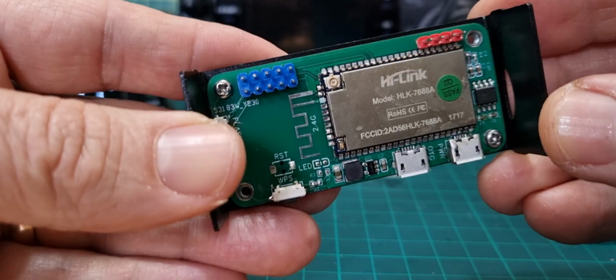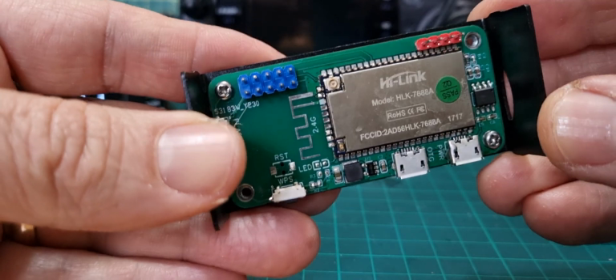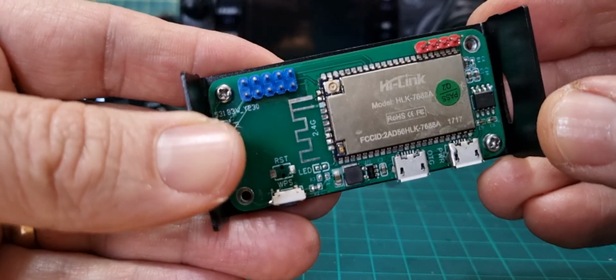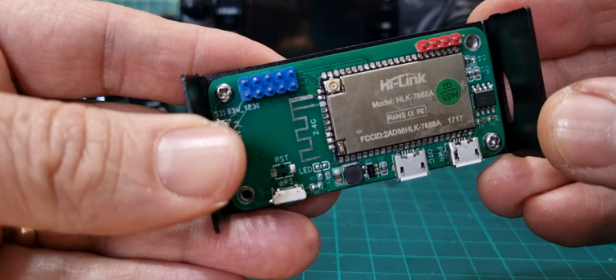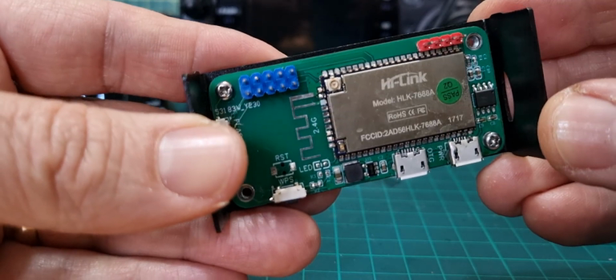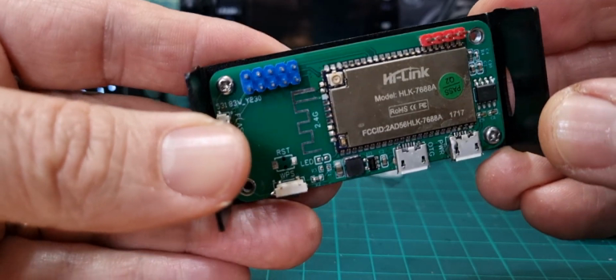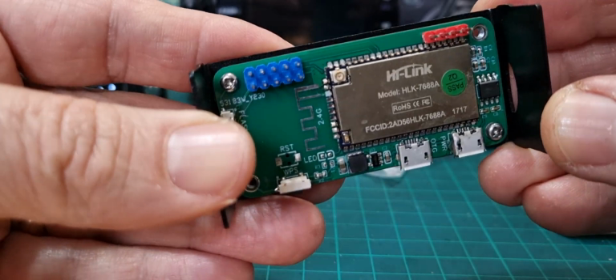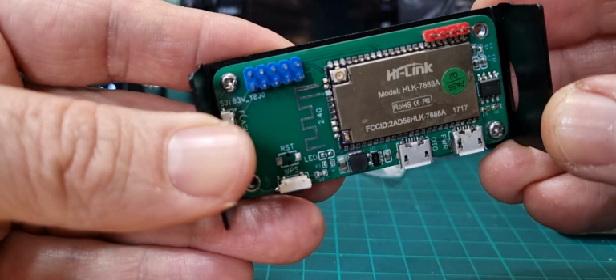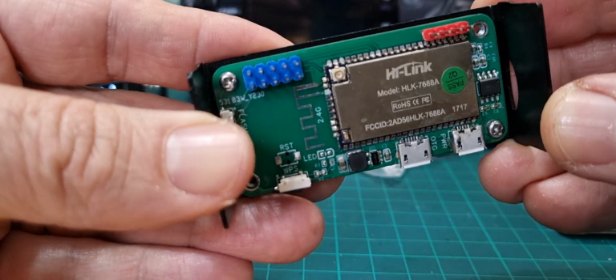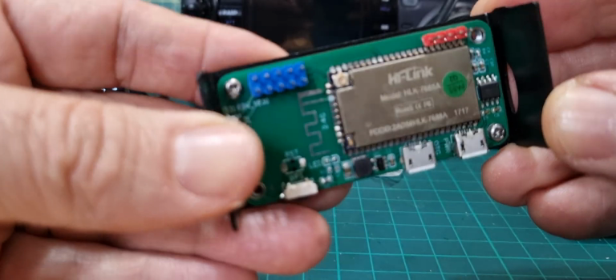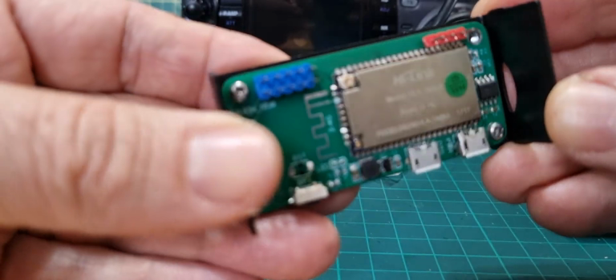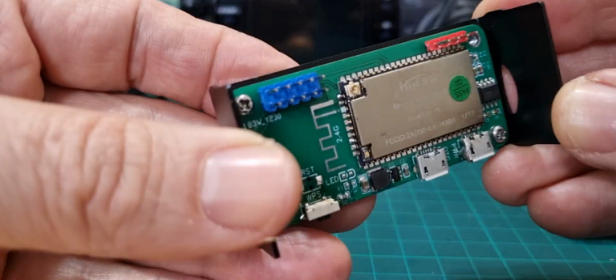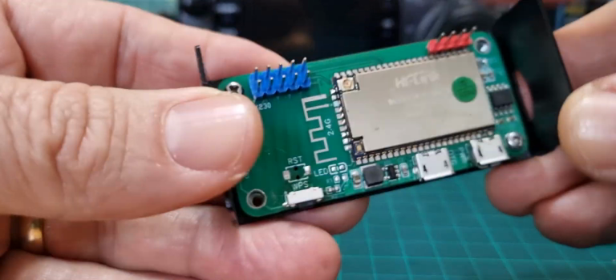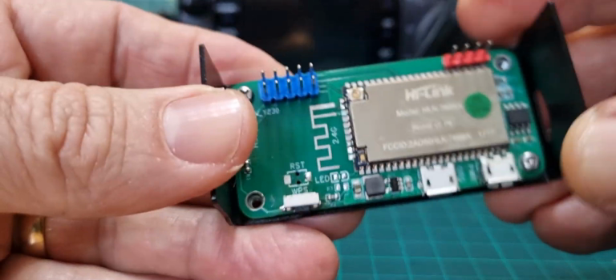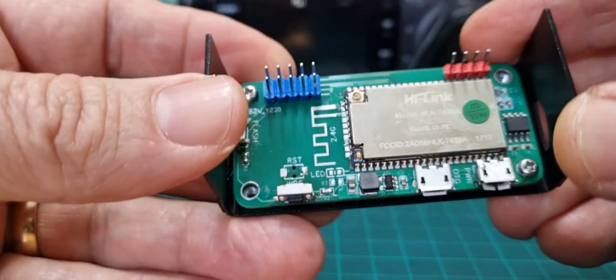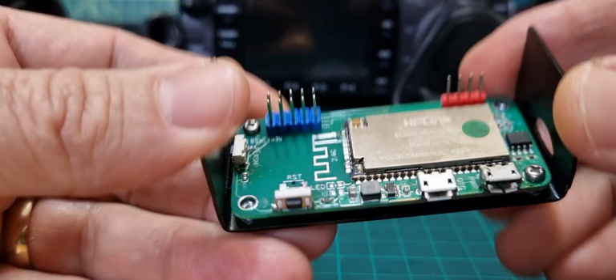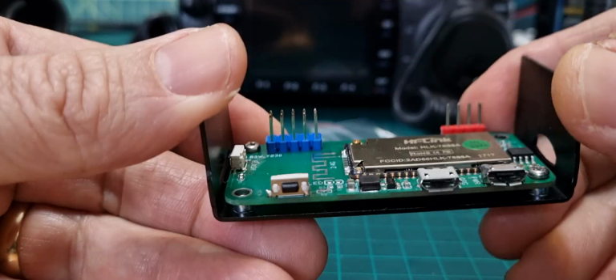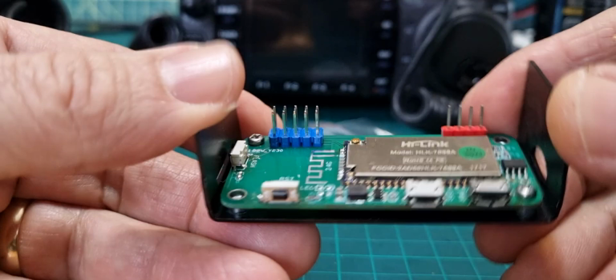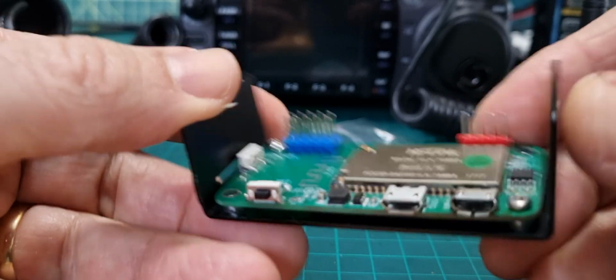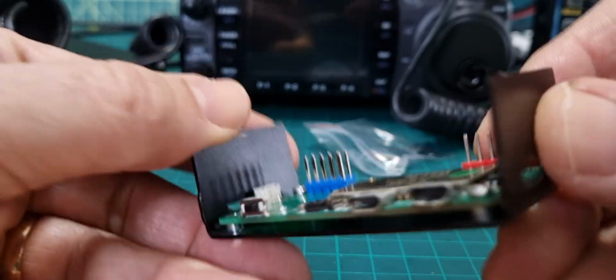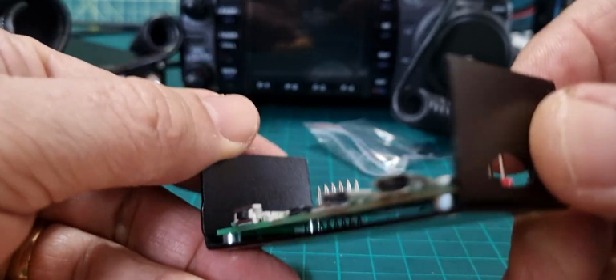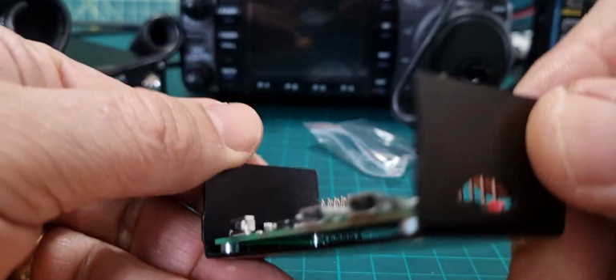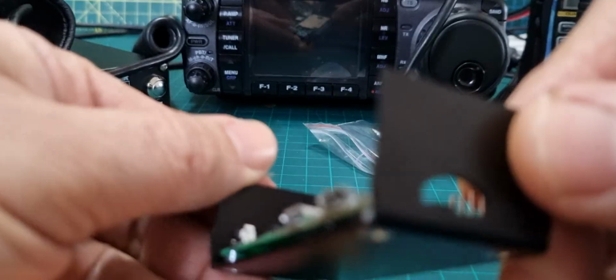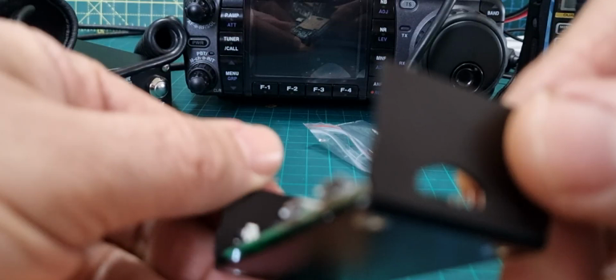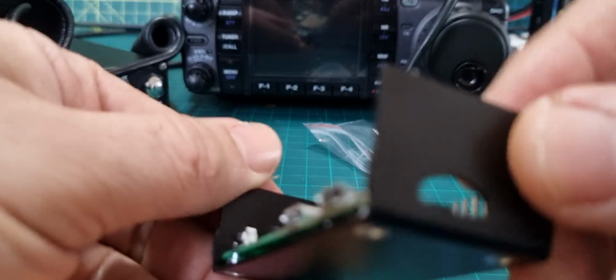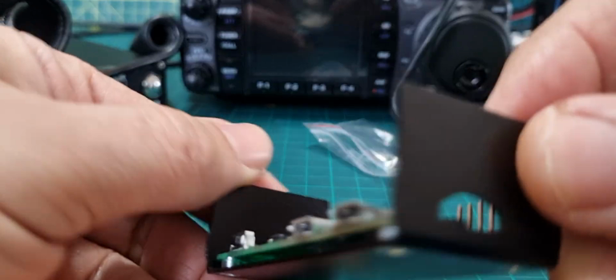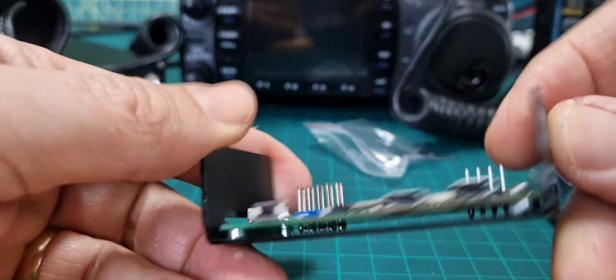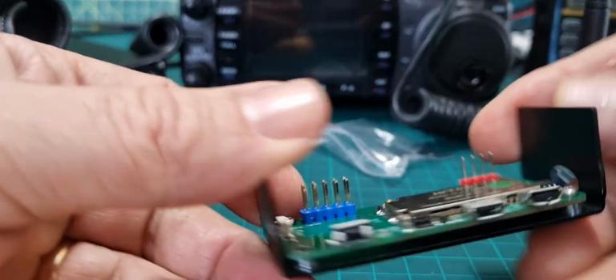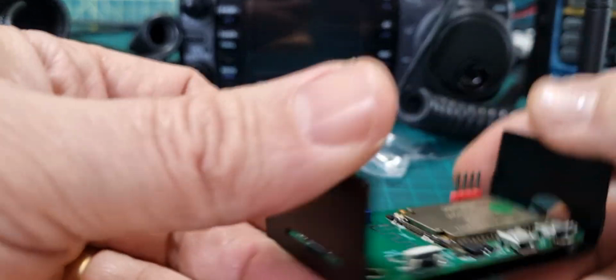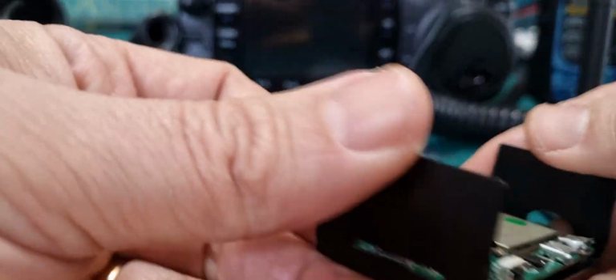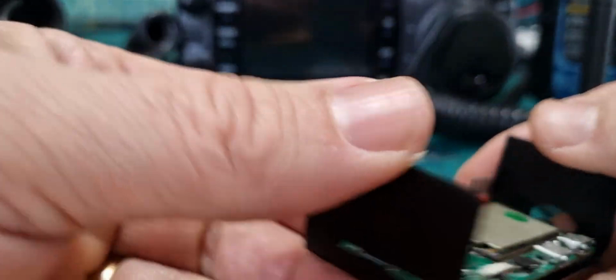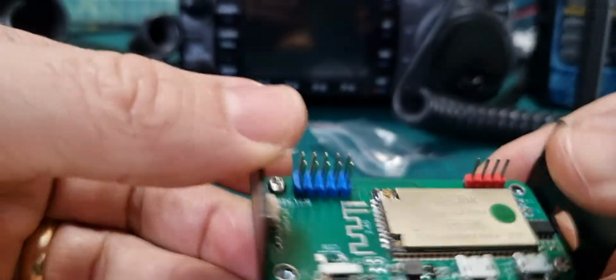Technically you could add PiSTAR to this, but you'd have to know what you're doing, and I'm sure it would take a lot of work. There's no SD card.